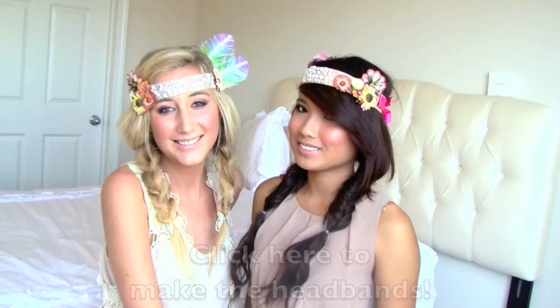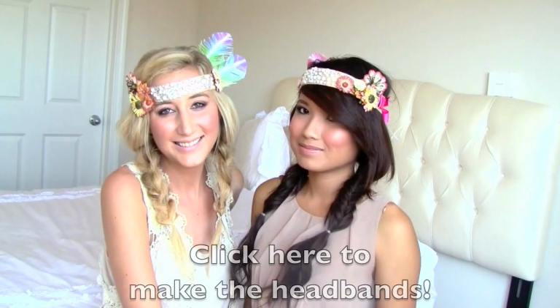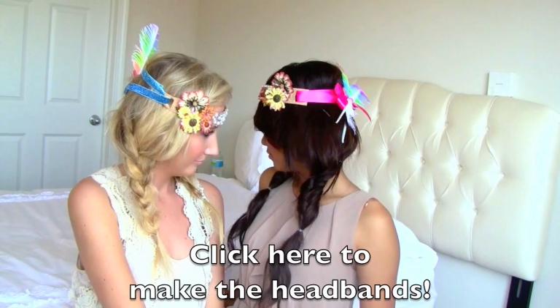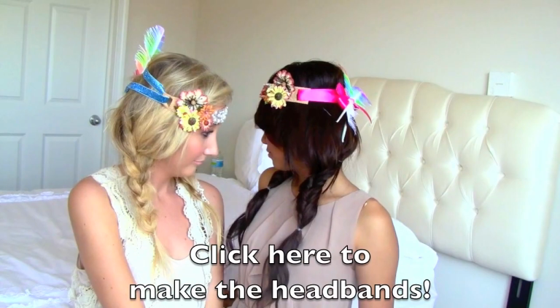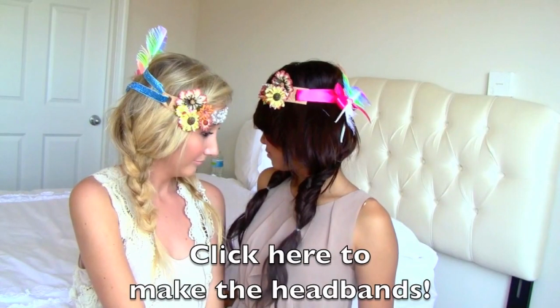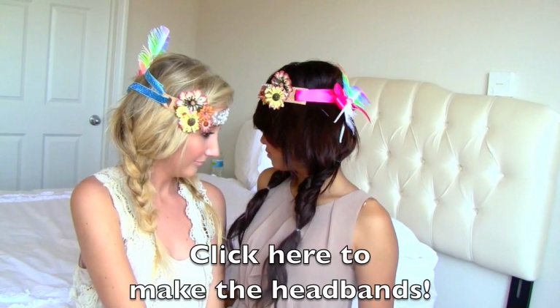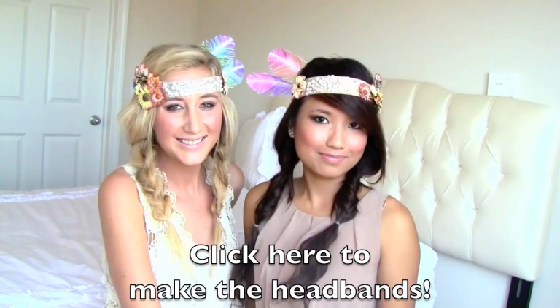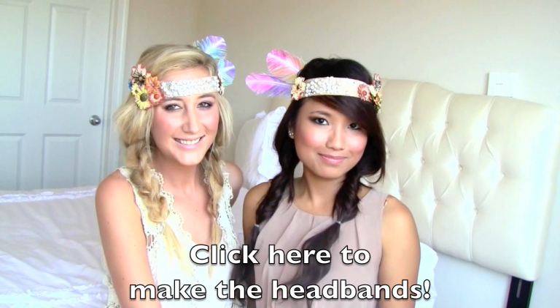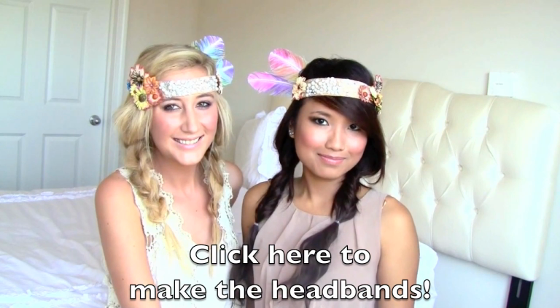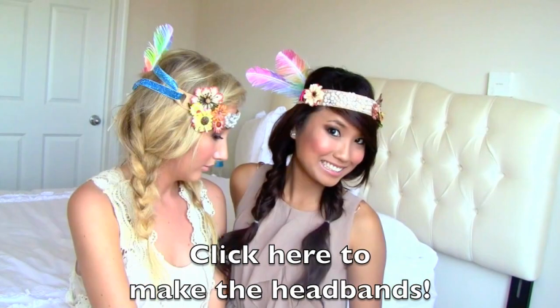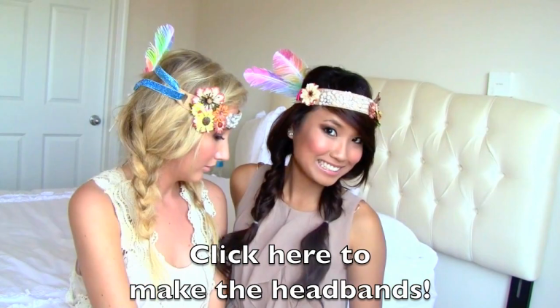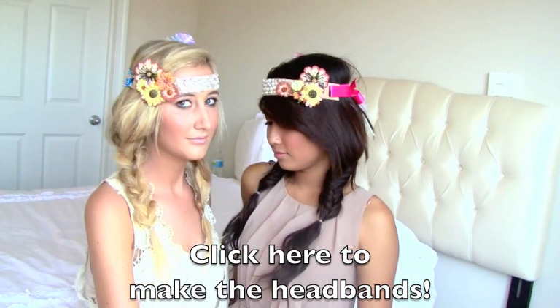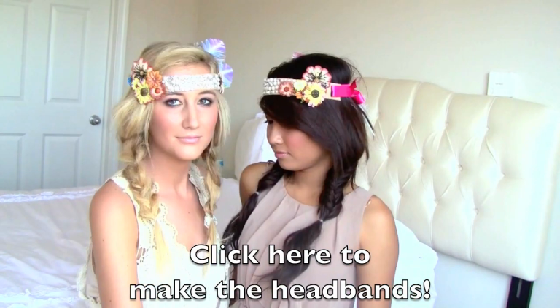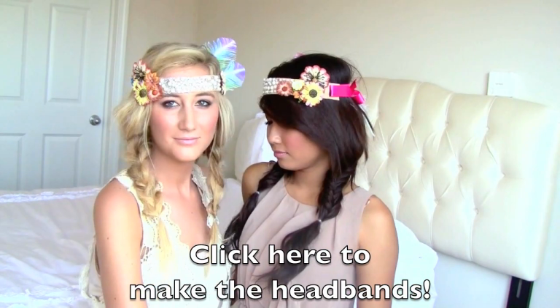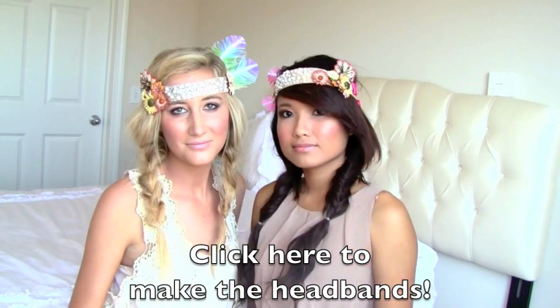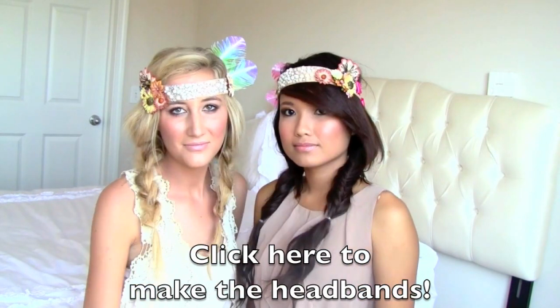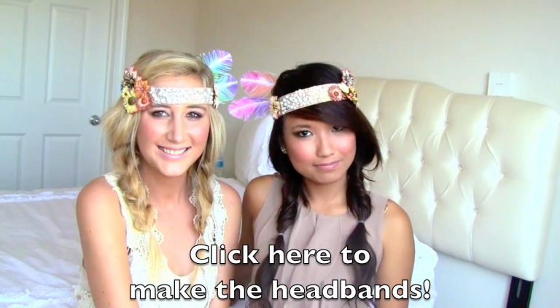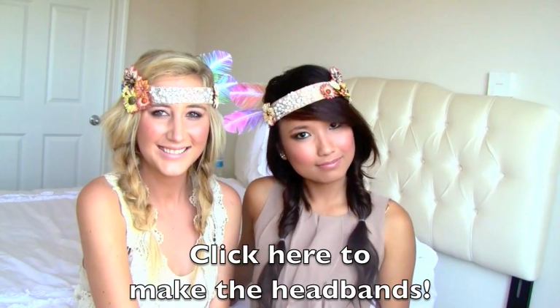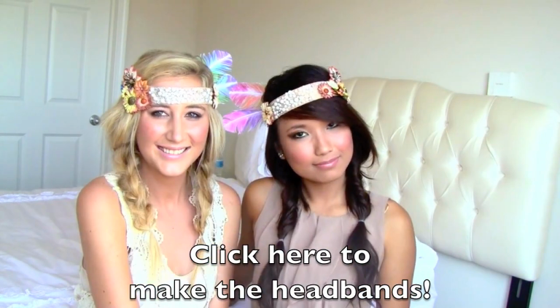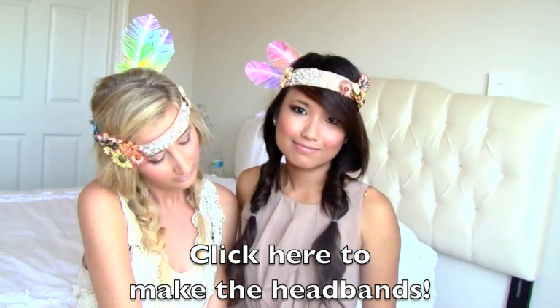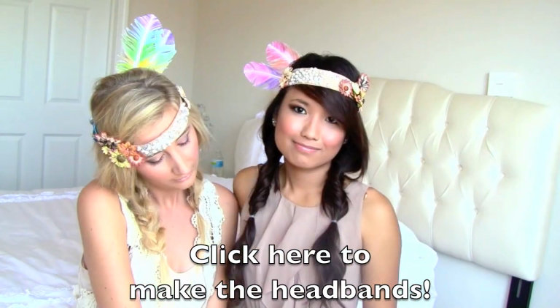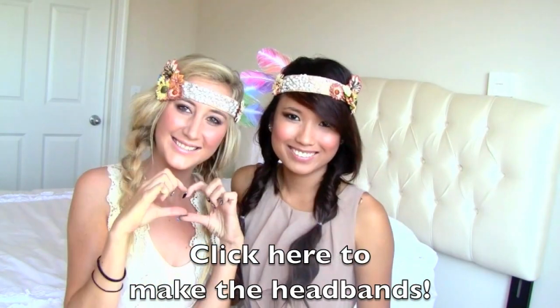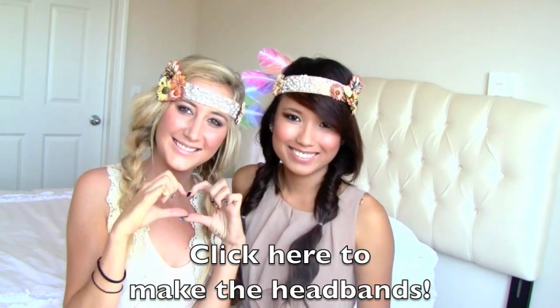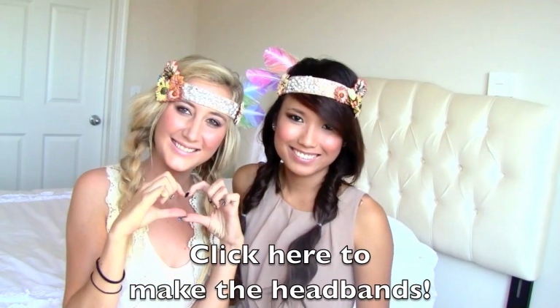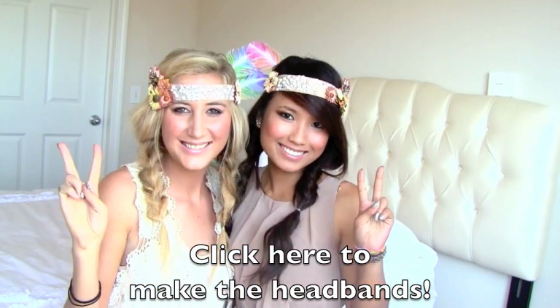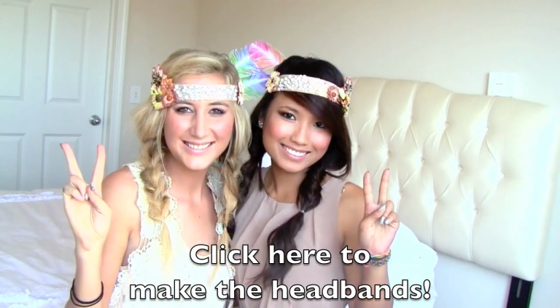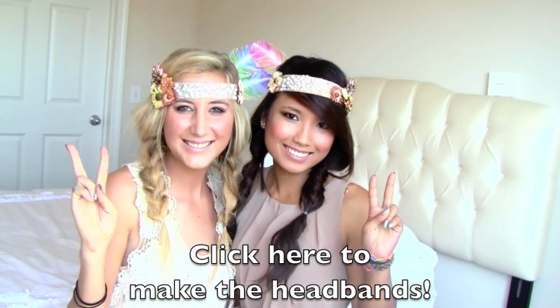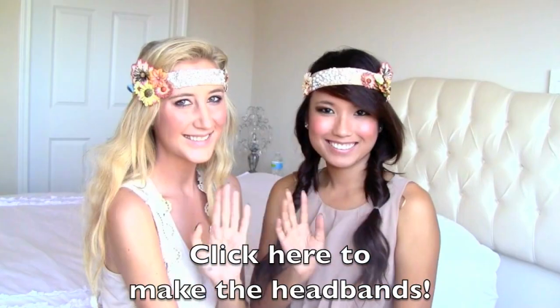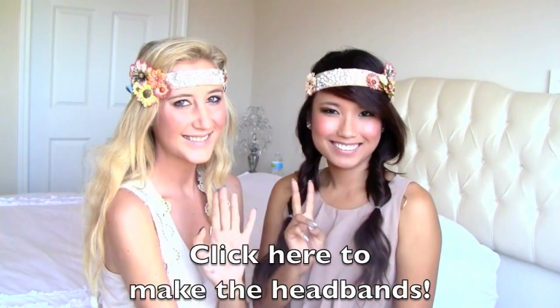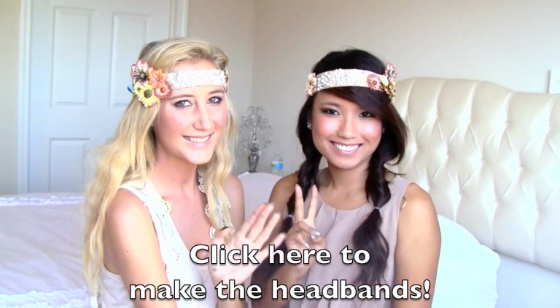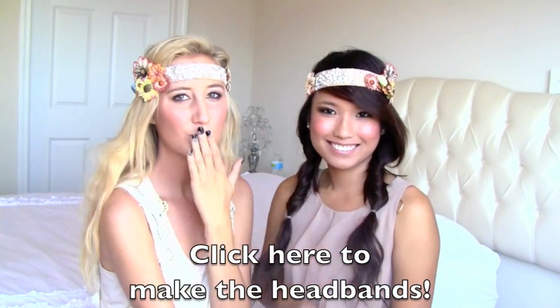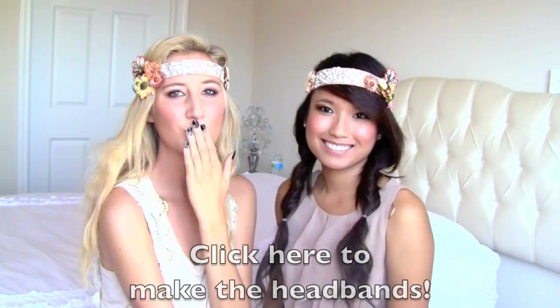Click here if you're interested in making an Indian headdress boho chic headband — please check out our tutorial.